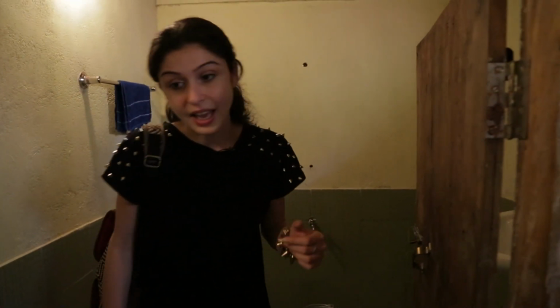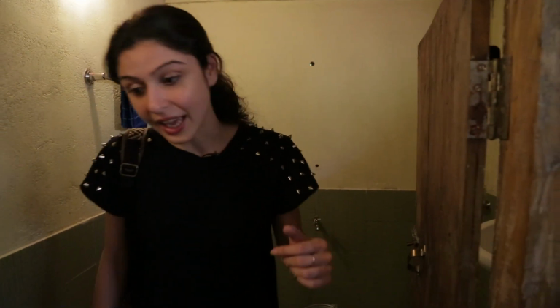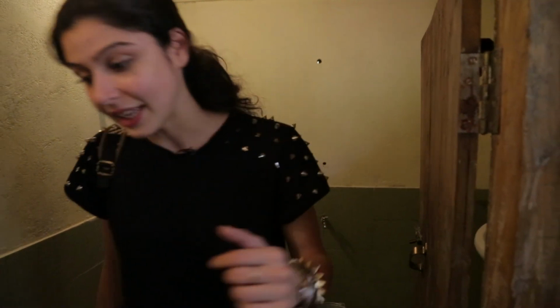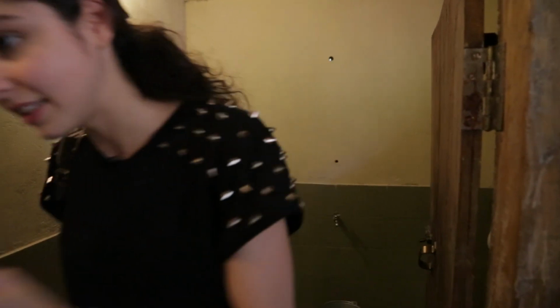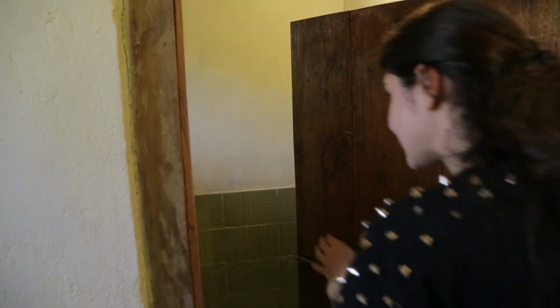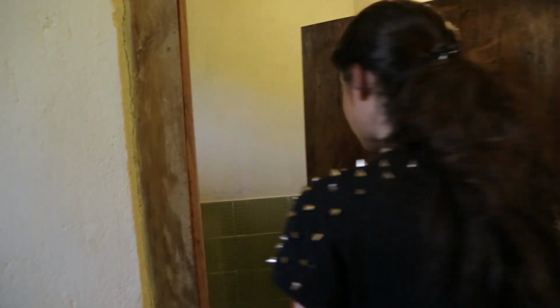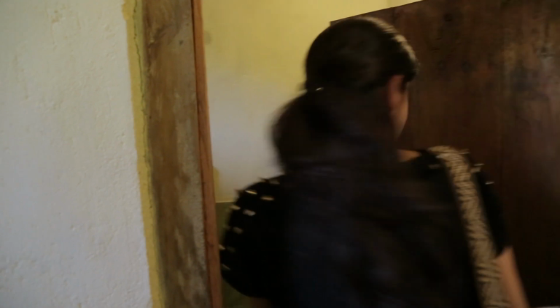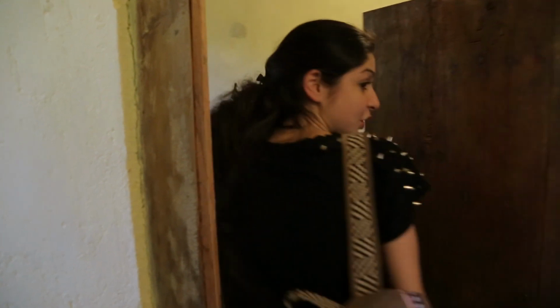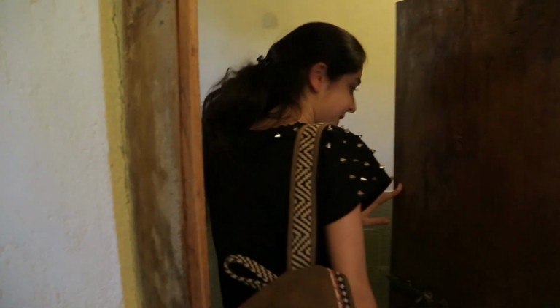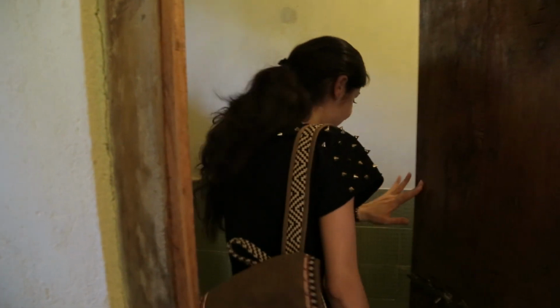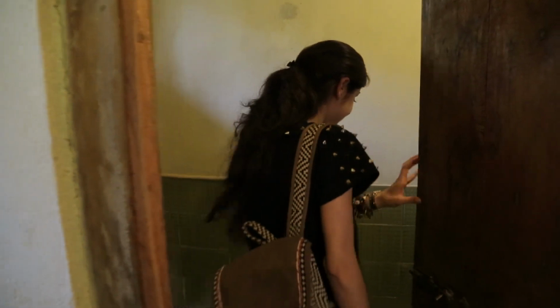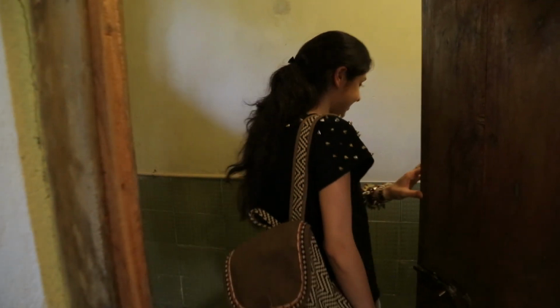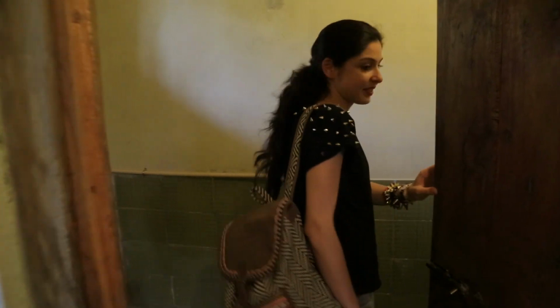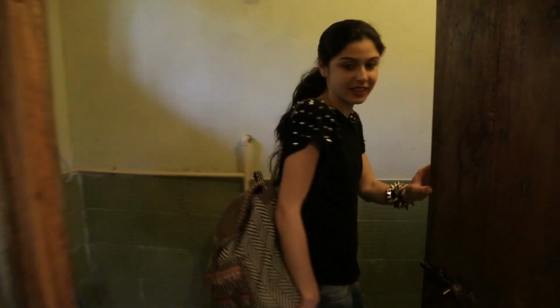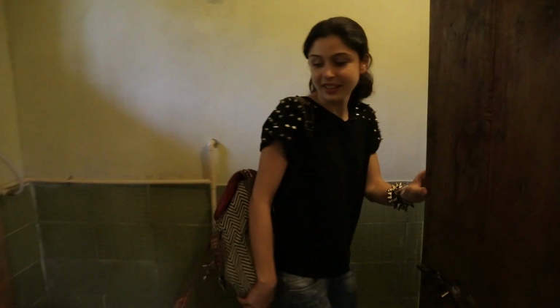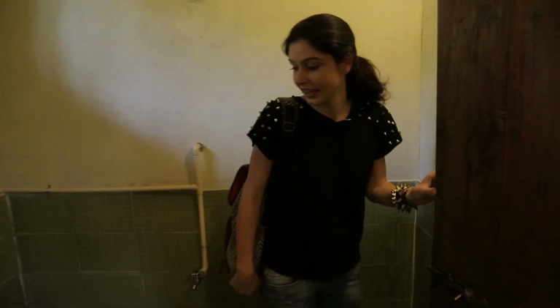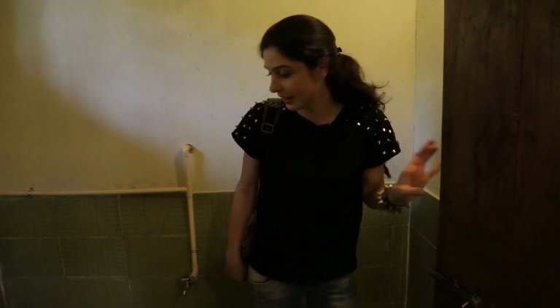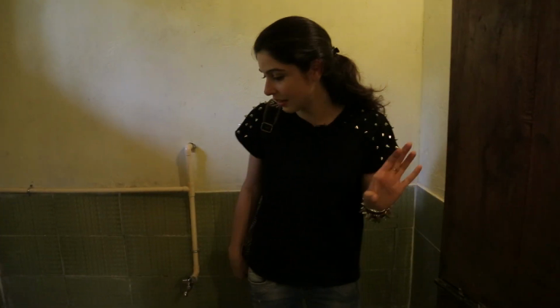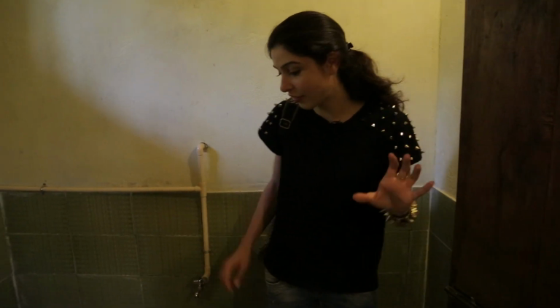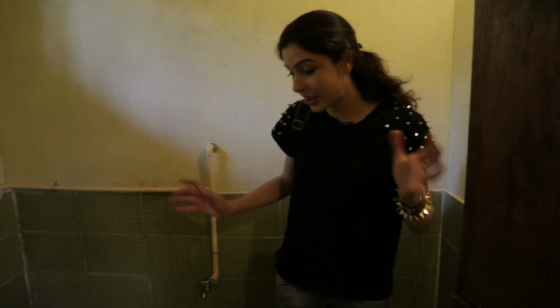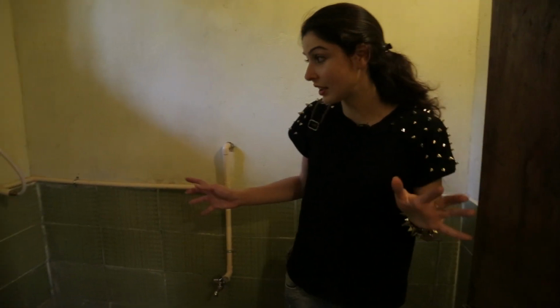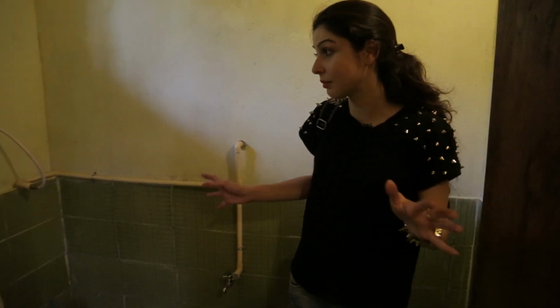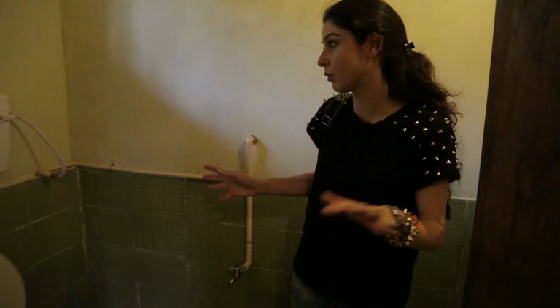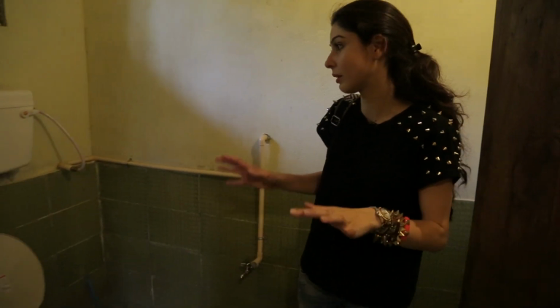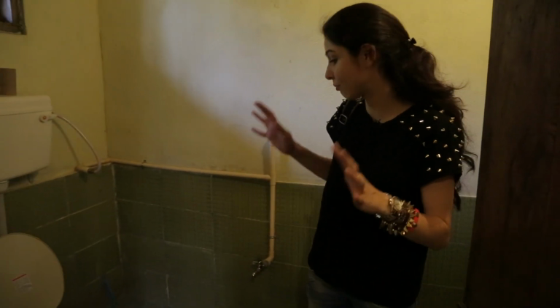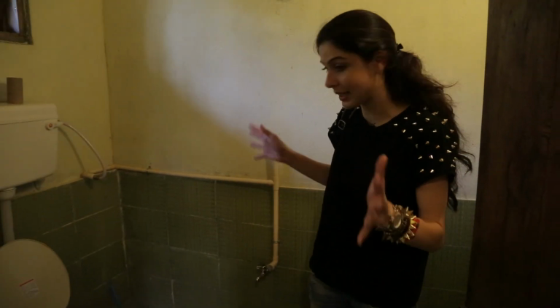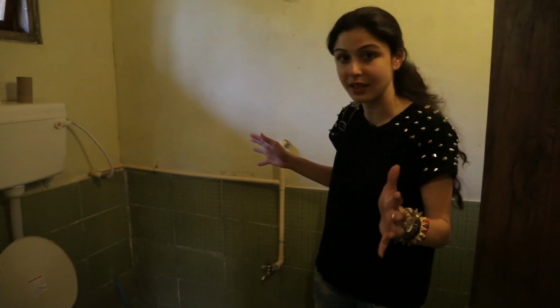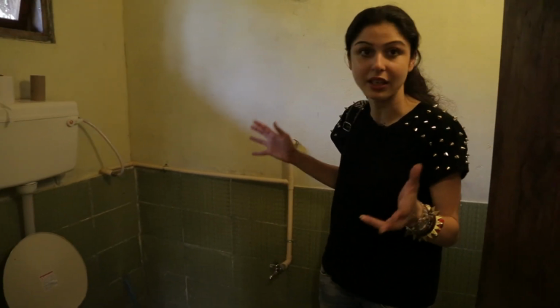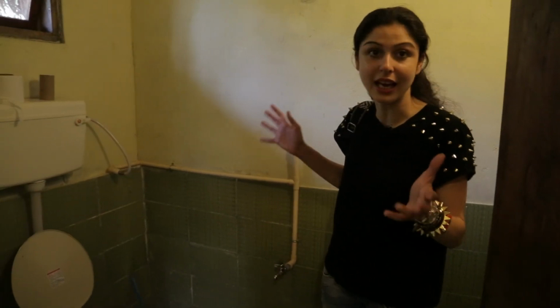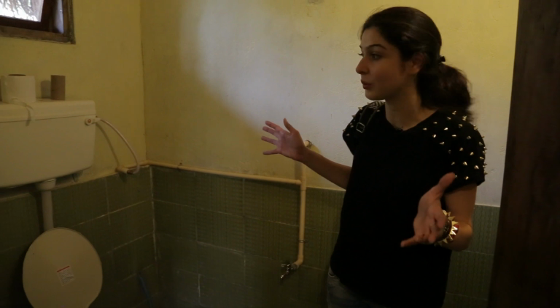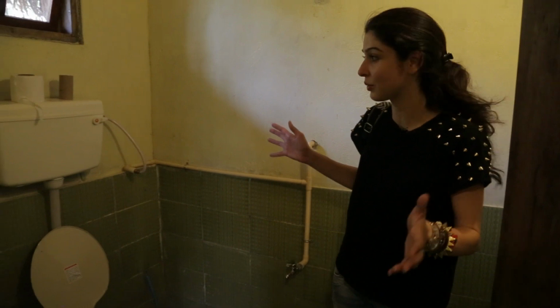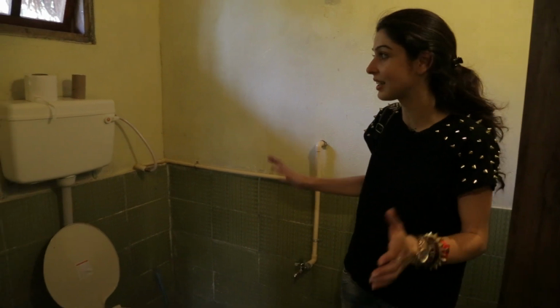And this is the toilet. Again, very clean. Basic — exactly what you need.